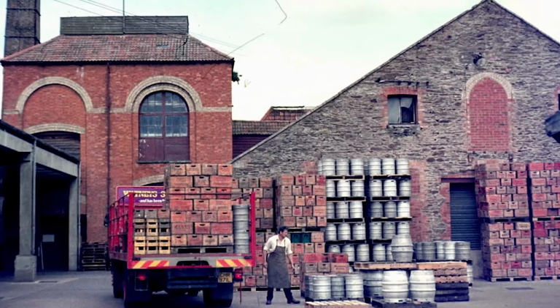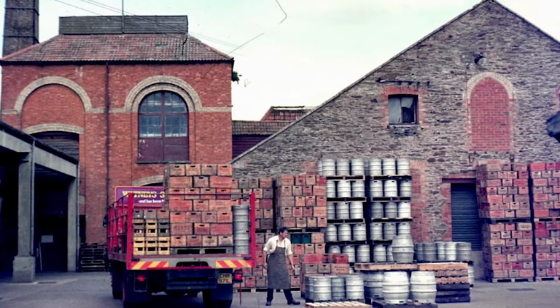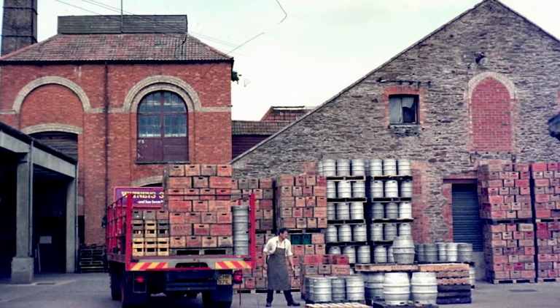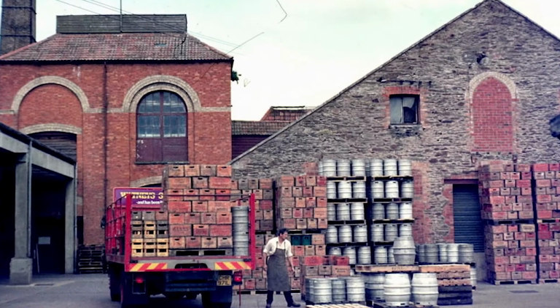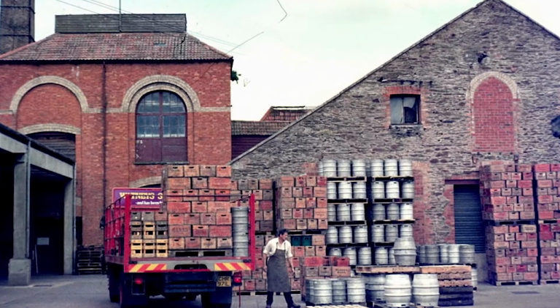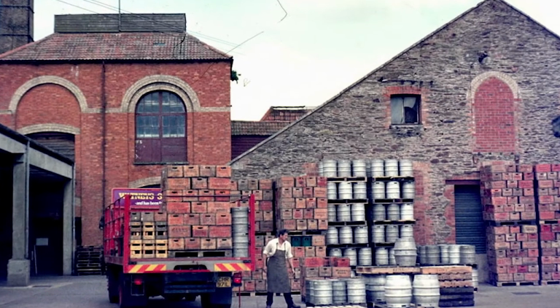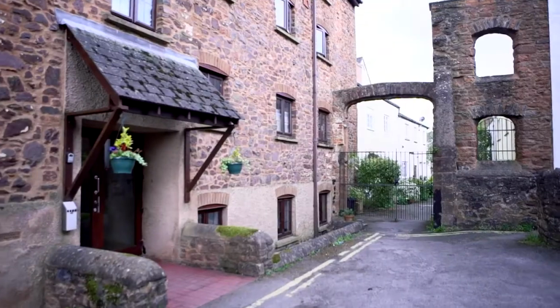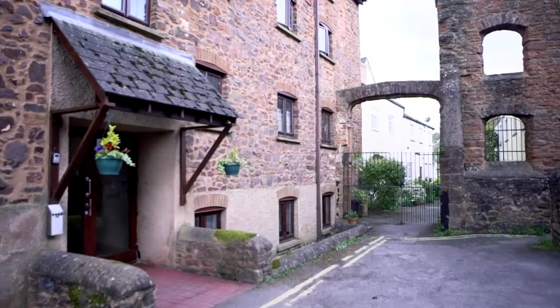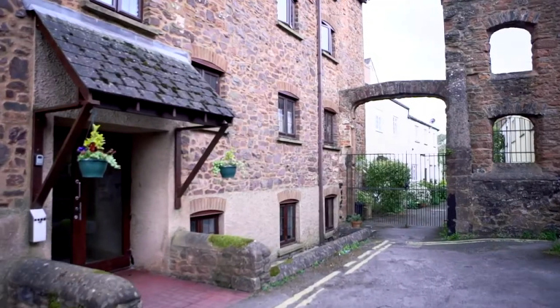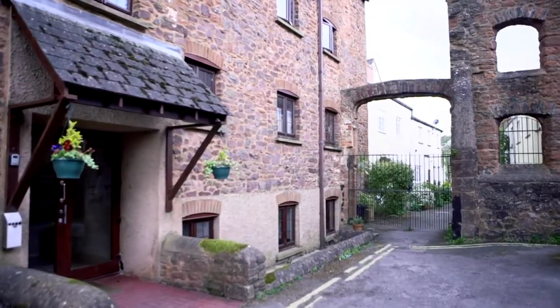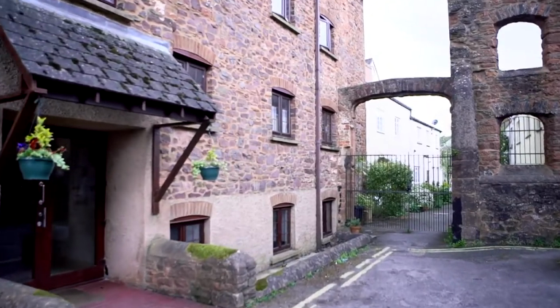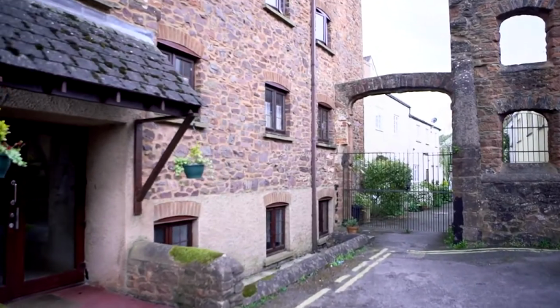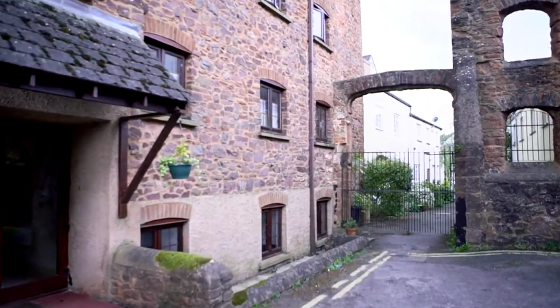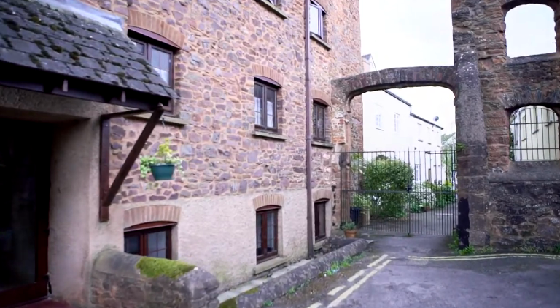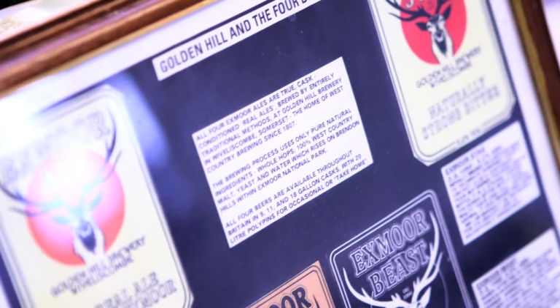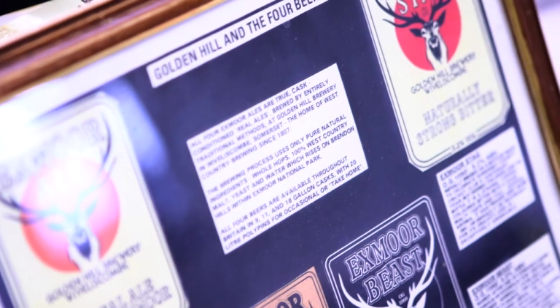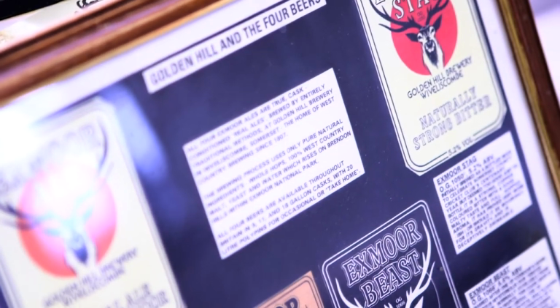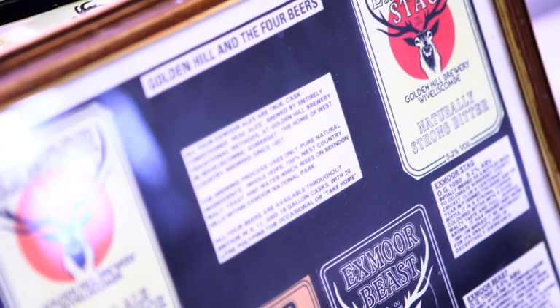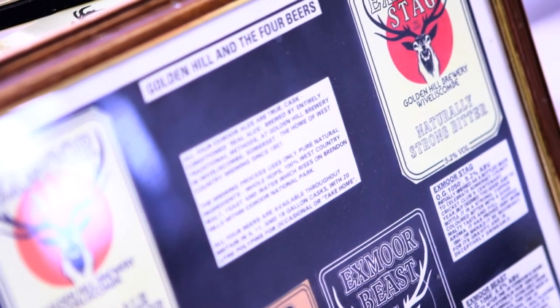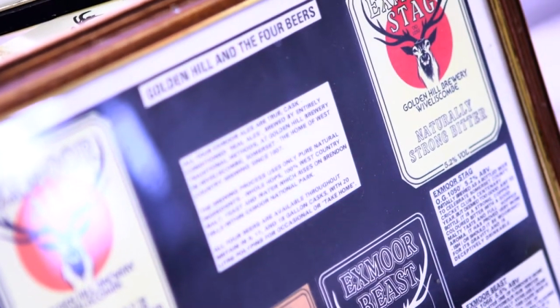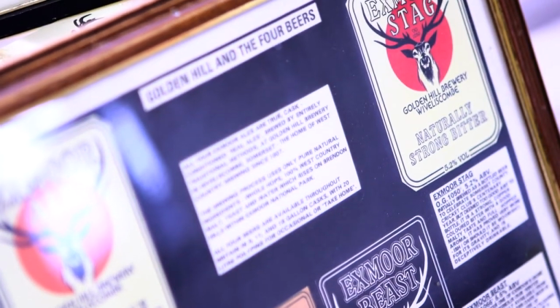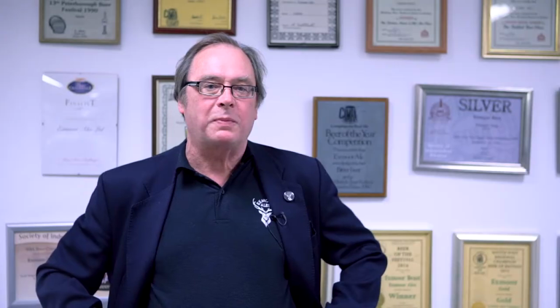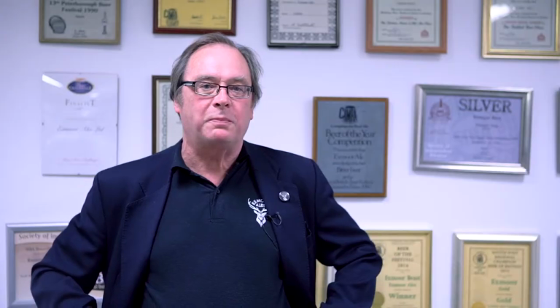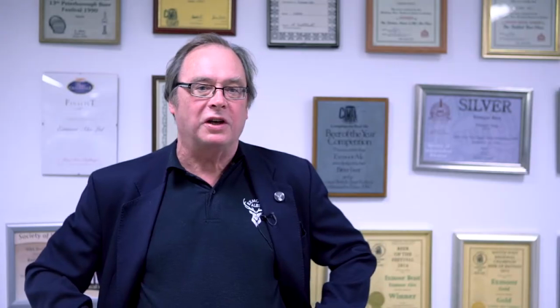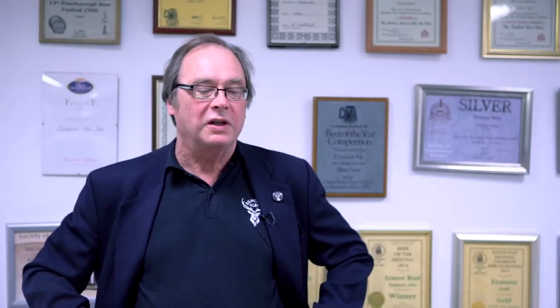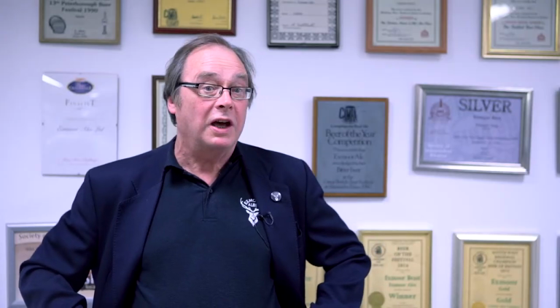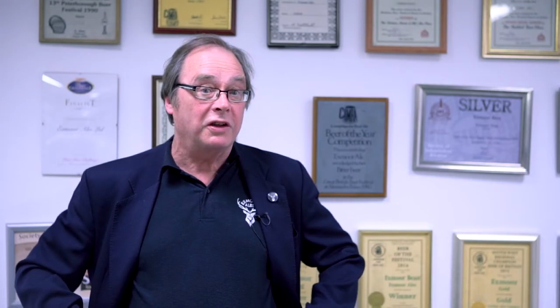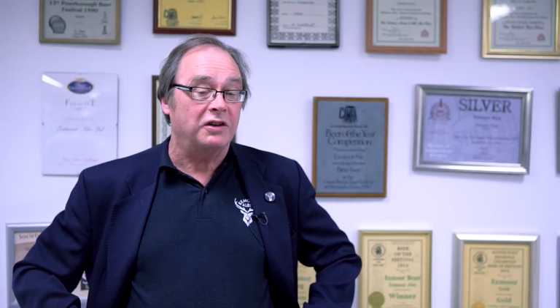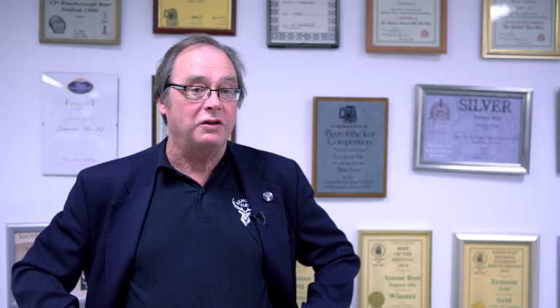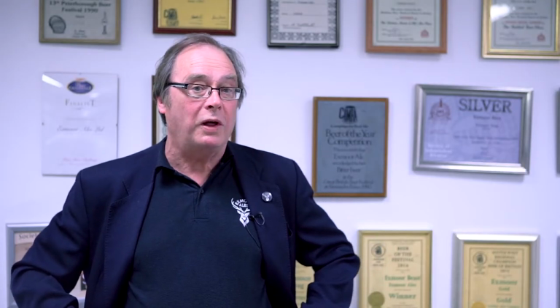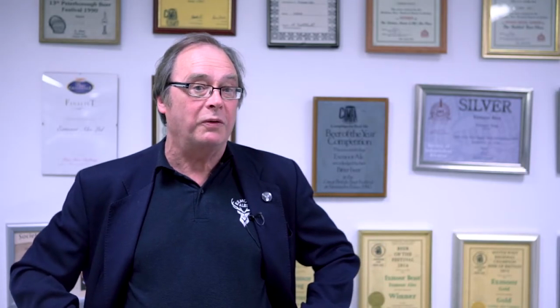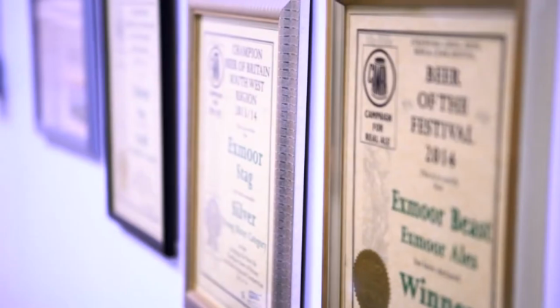Very early on in its life, with its 13th brew, it won the Great British Beer competition for its best bitter, and things continued well from there.